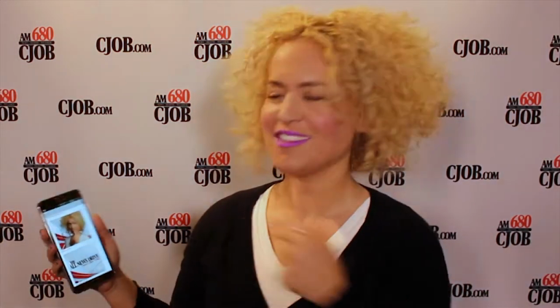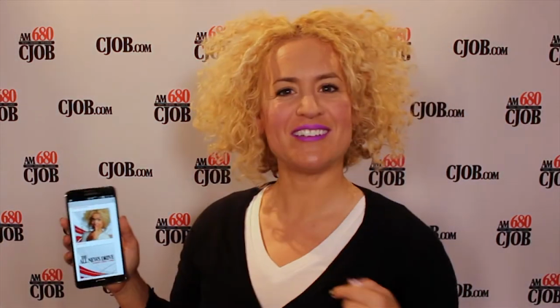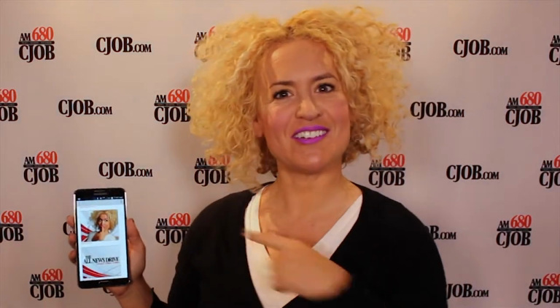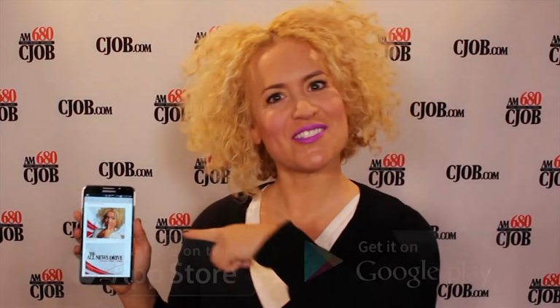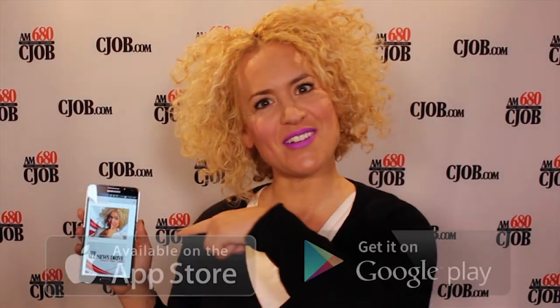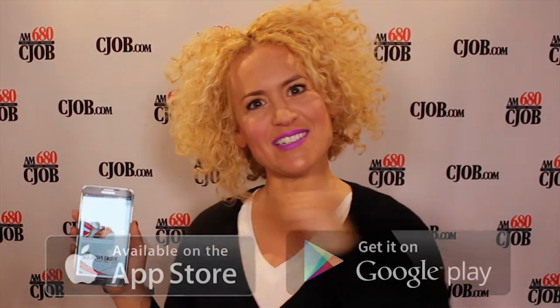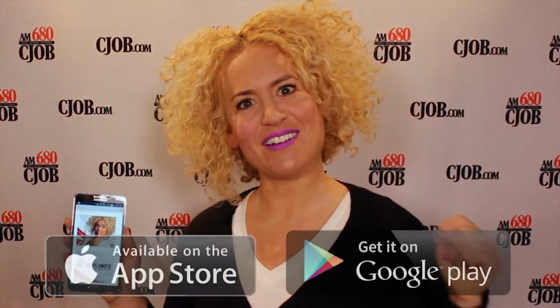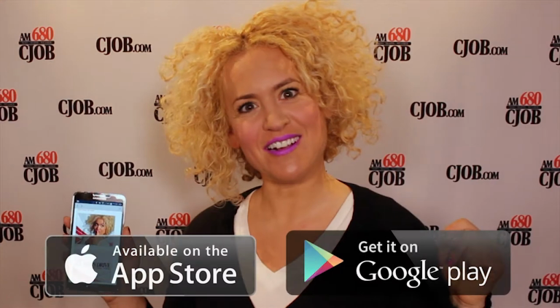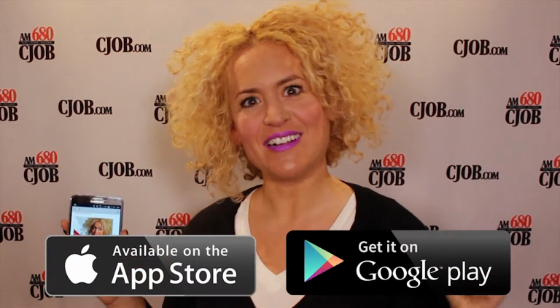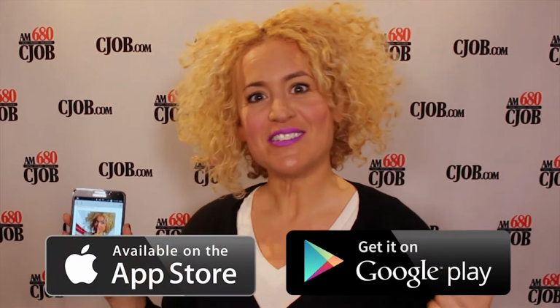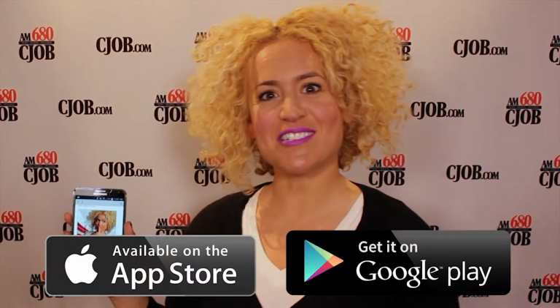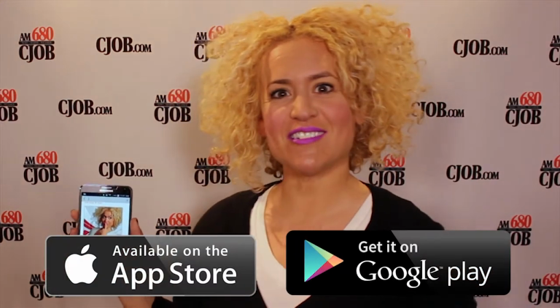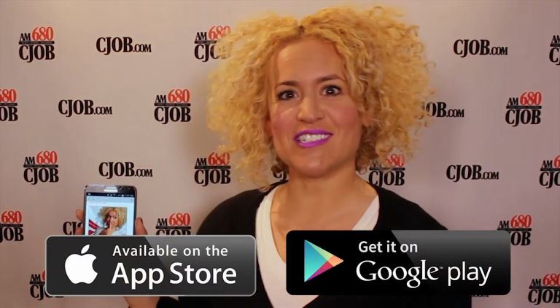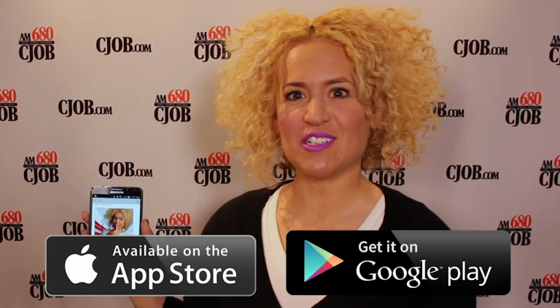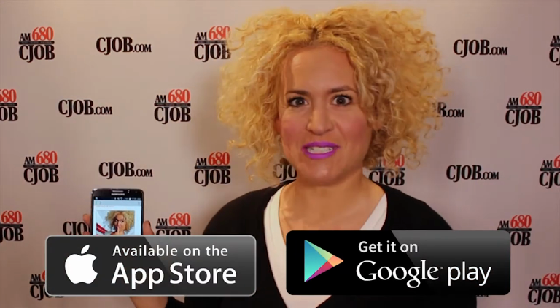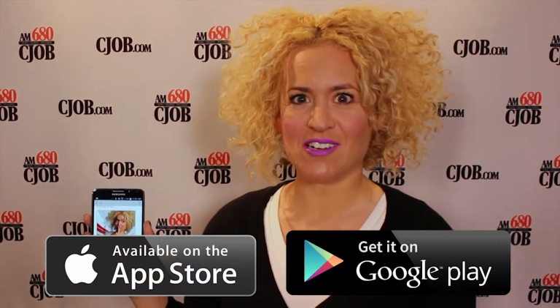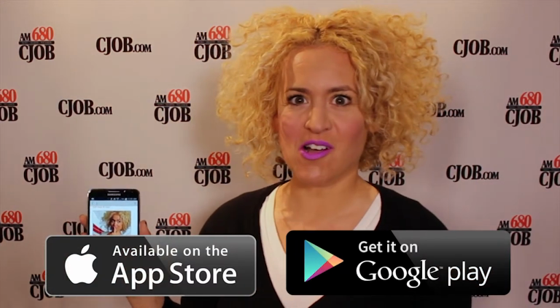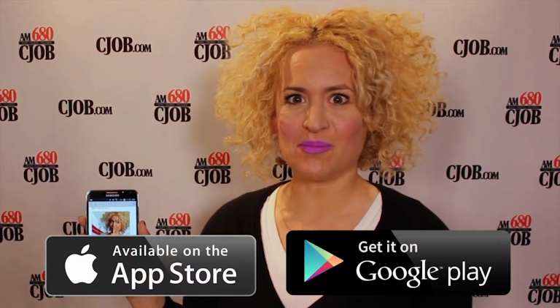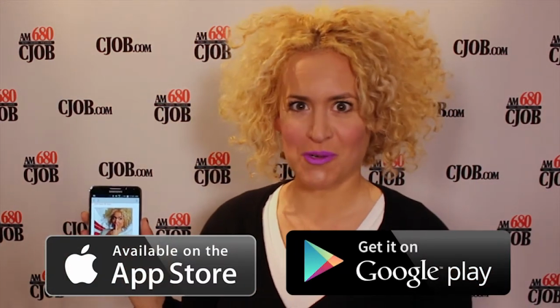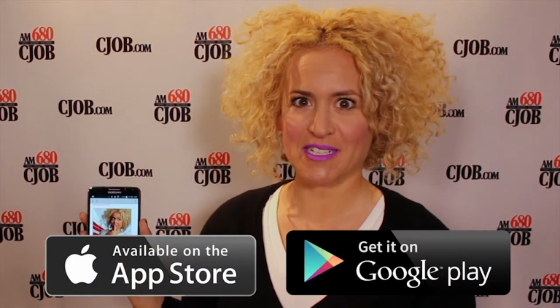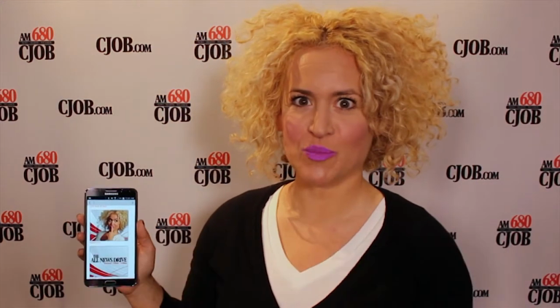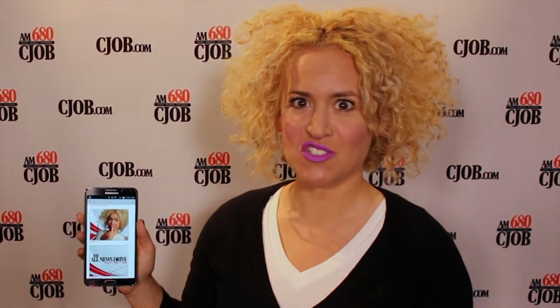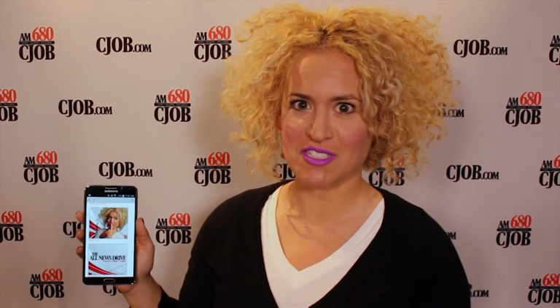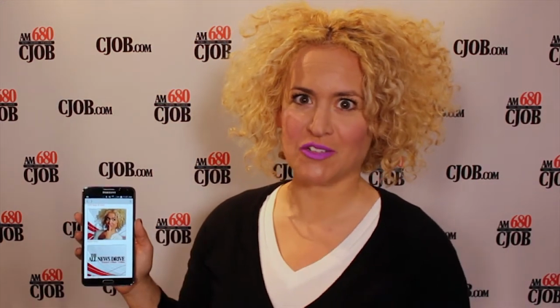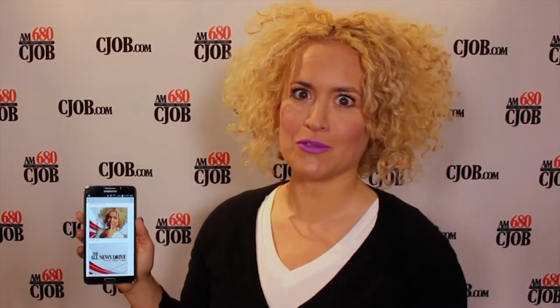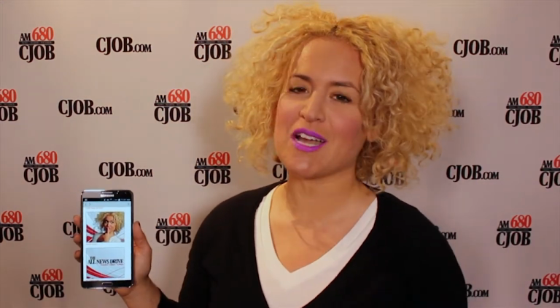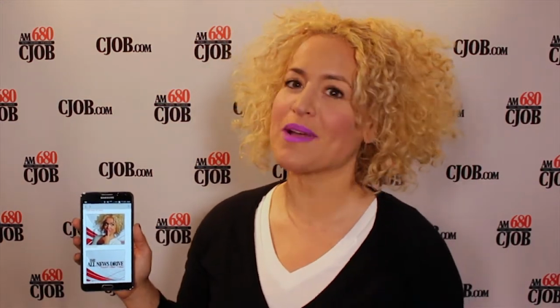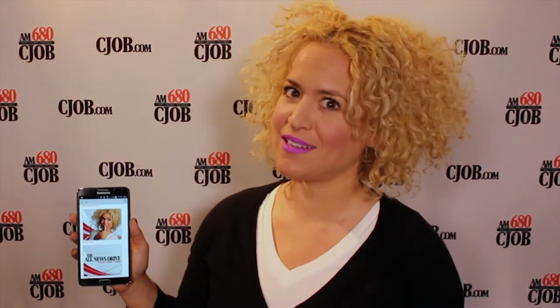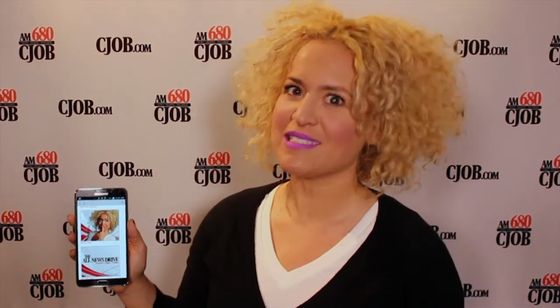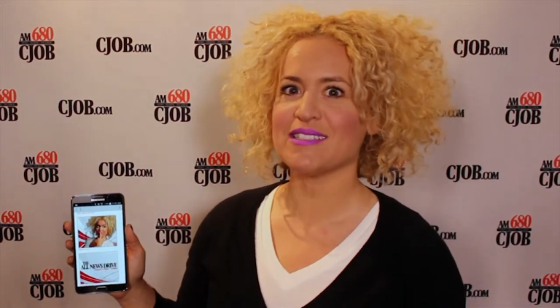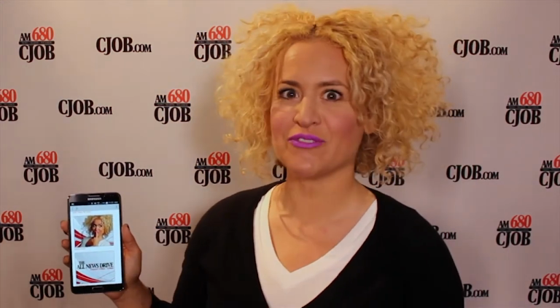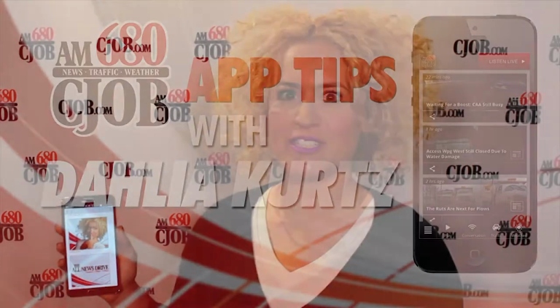You can also find it here — just go to cjob.com, go to our connect page, you can download the app, and it's free.